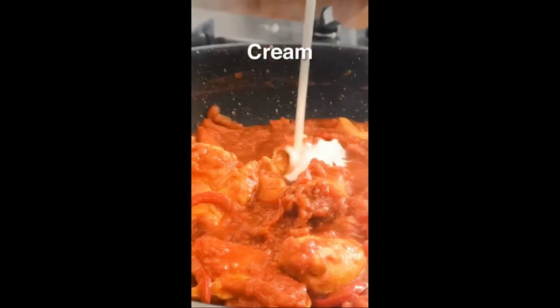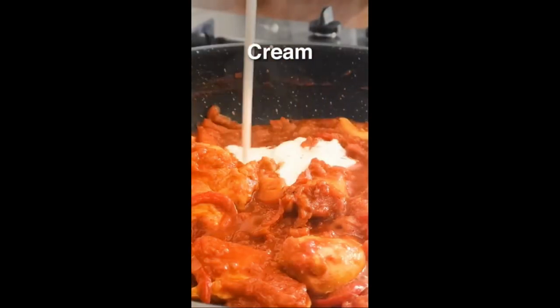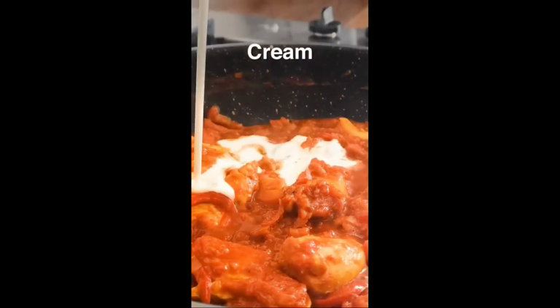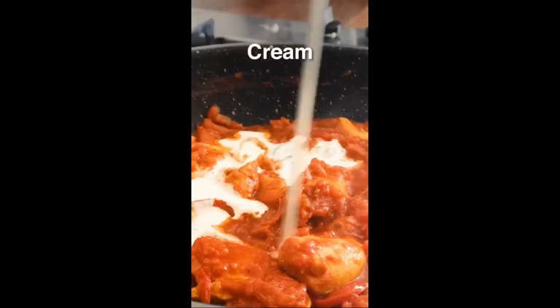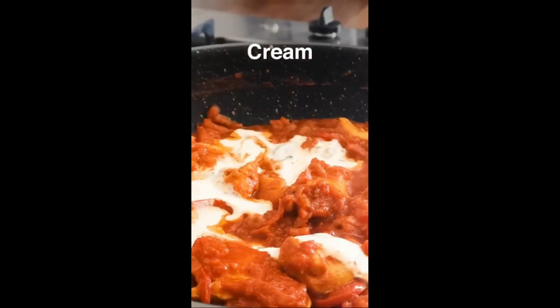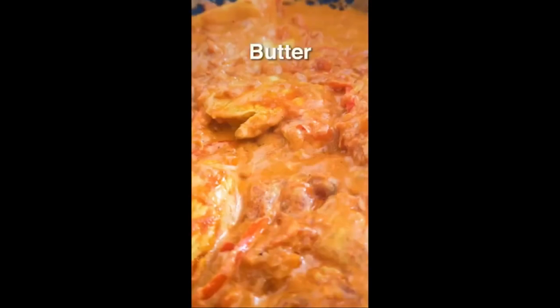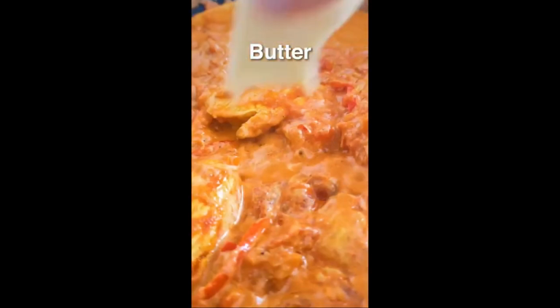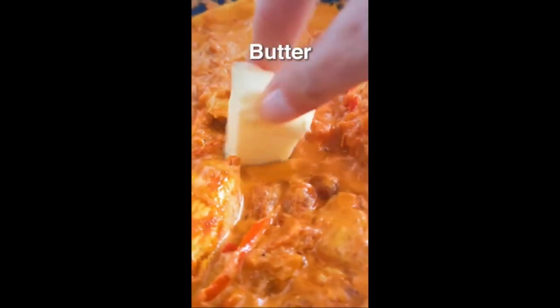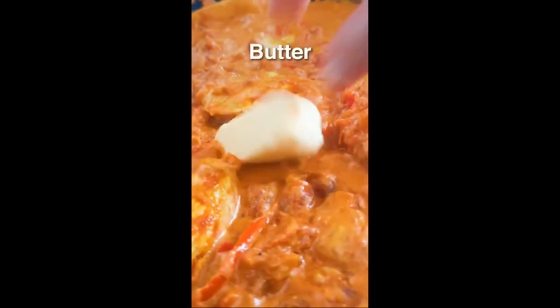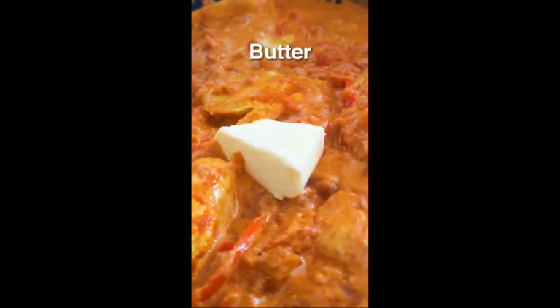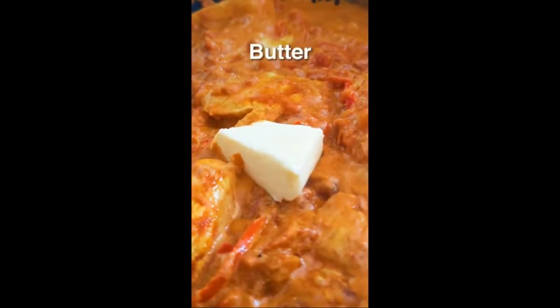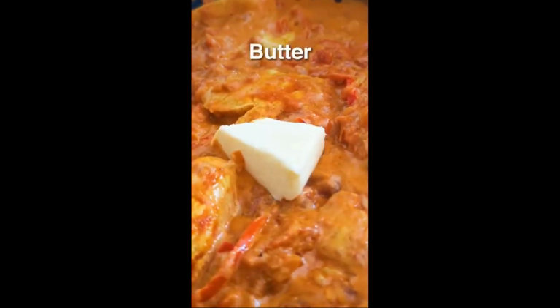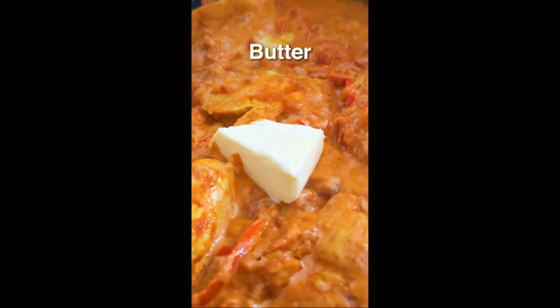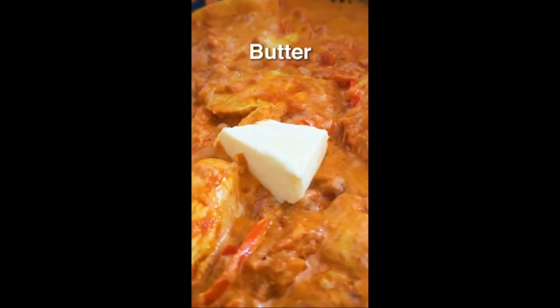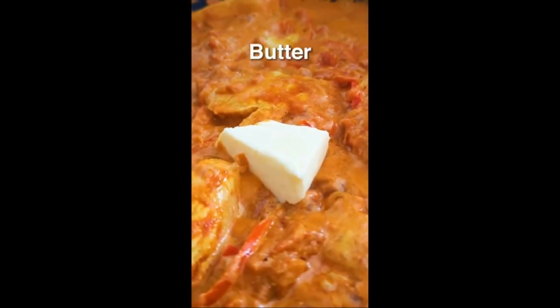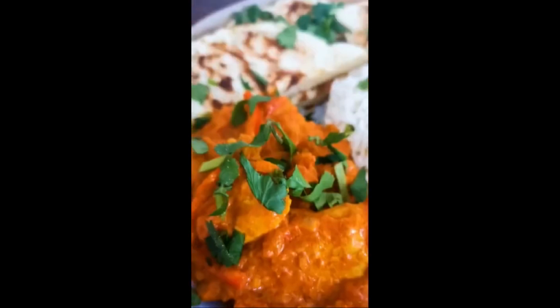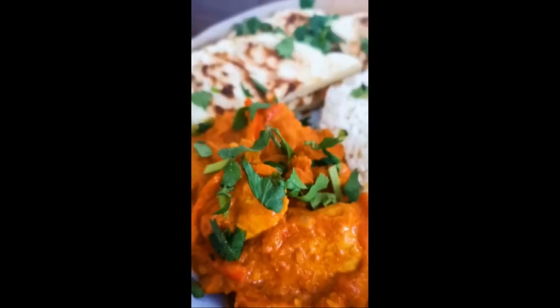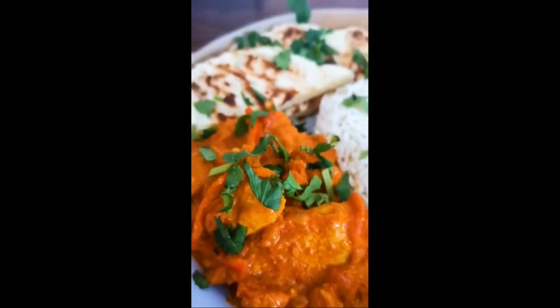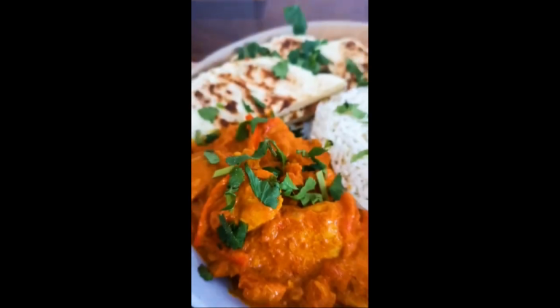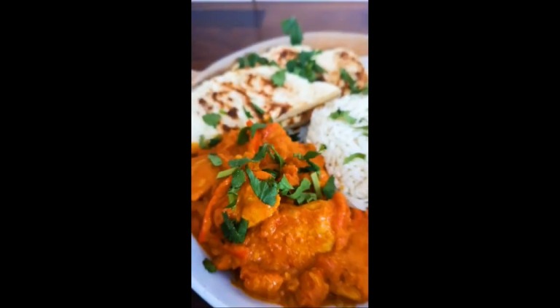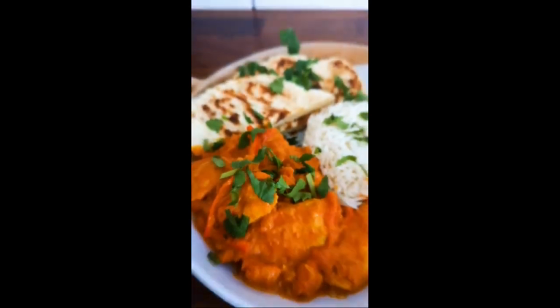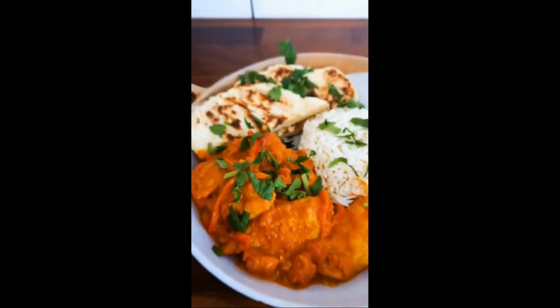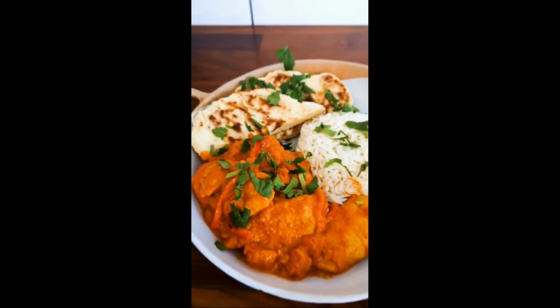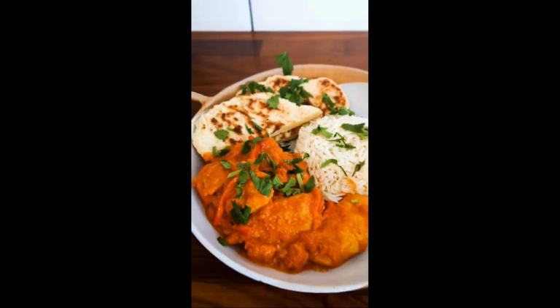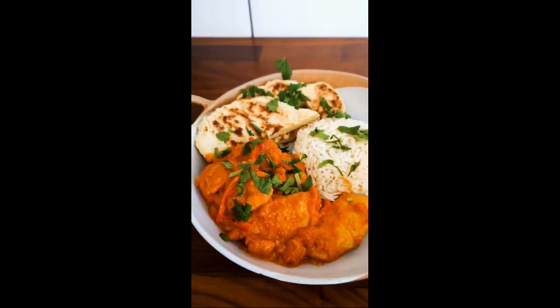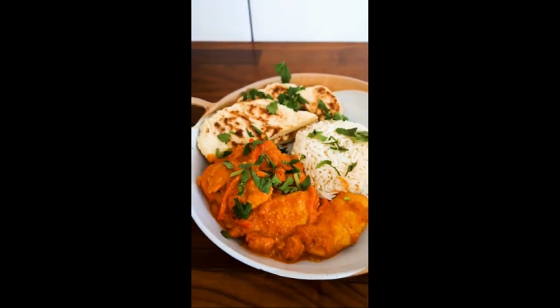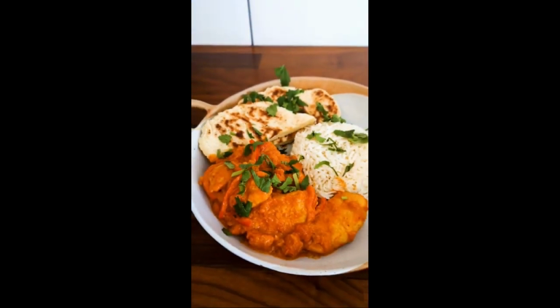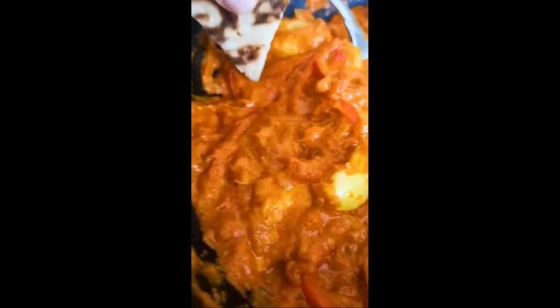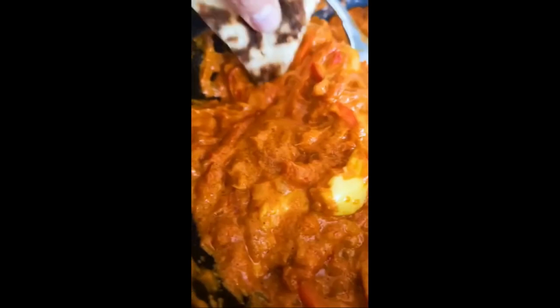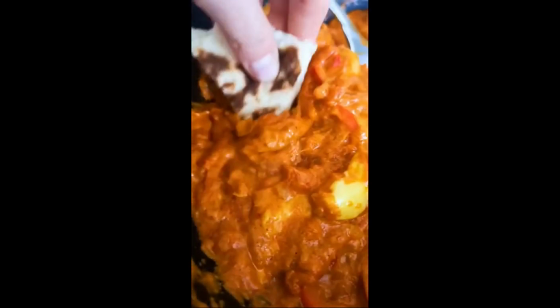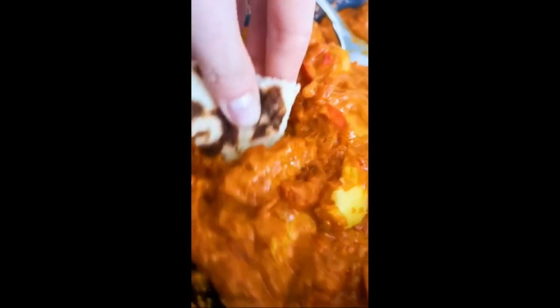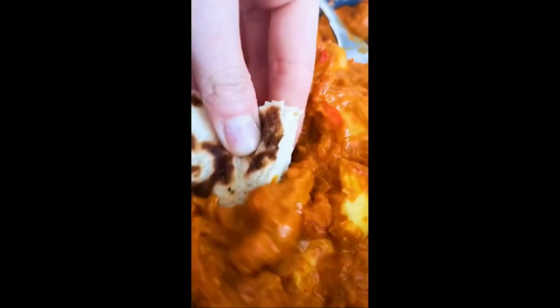Finally some cream and butter to get that silkiness. Who else is missing the curry? Let me know in the comments.